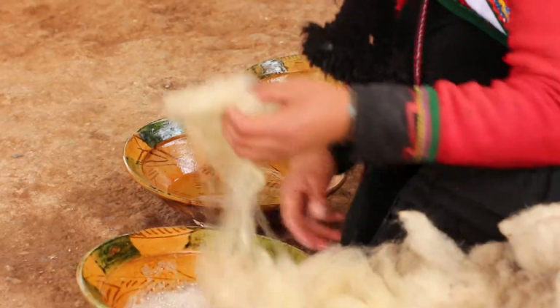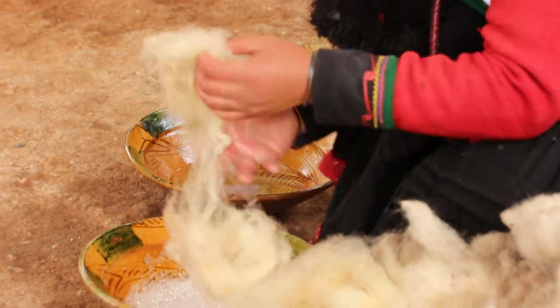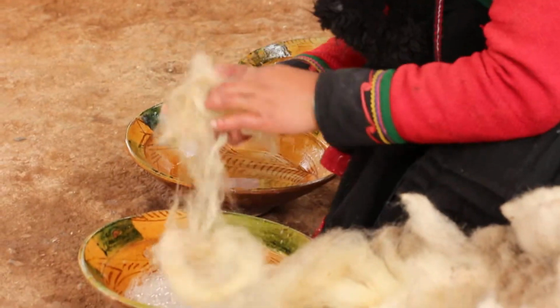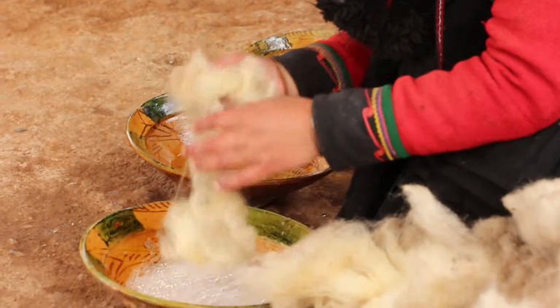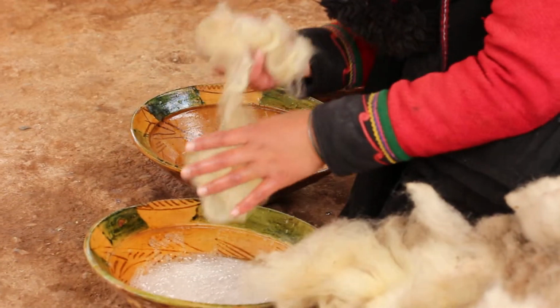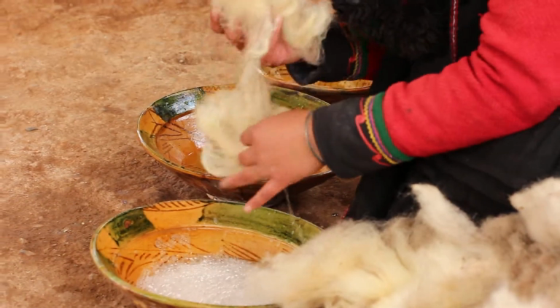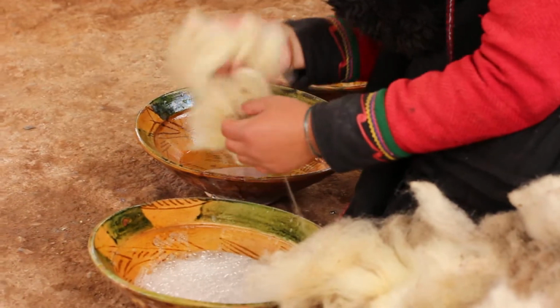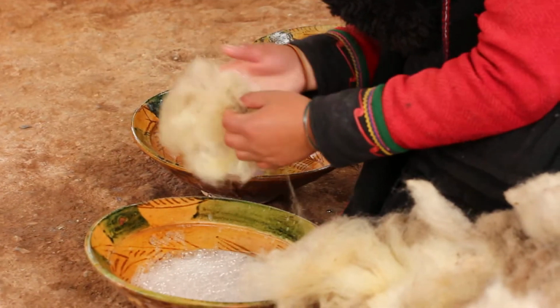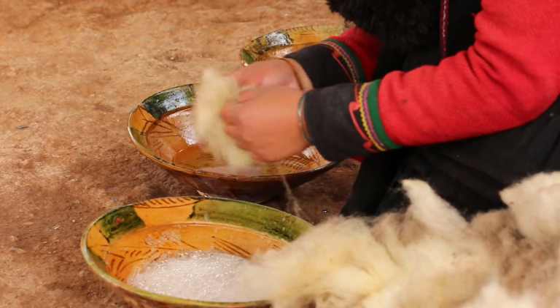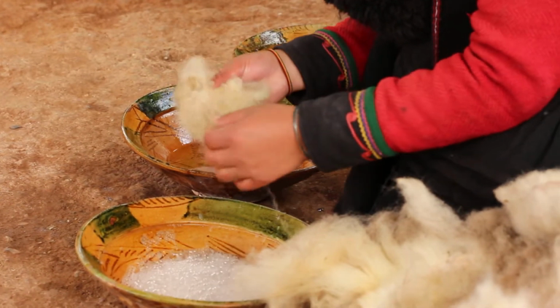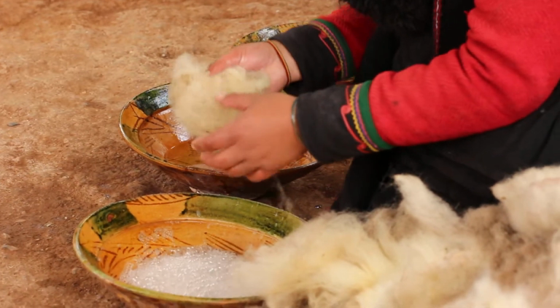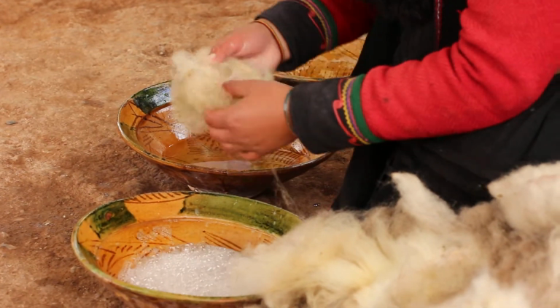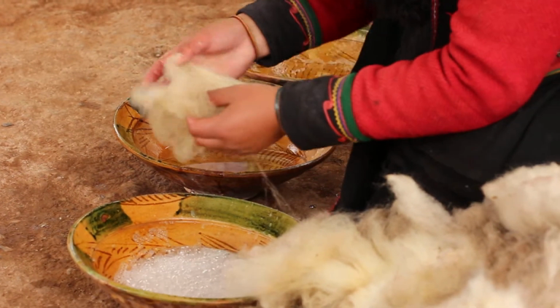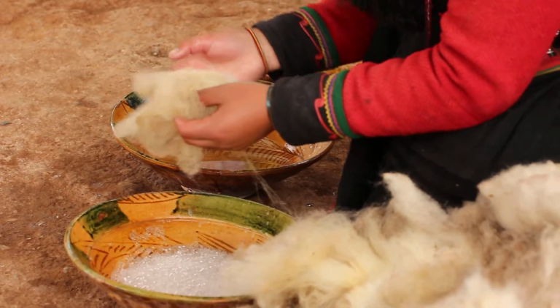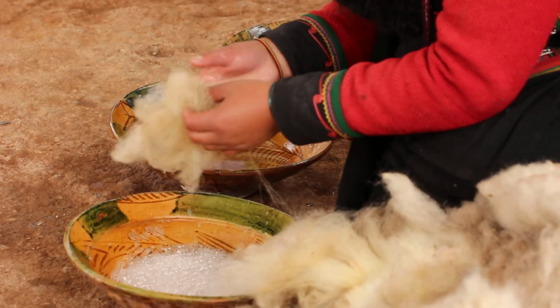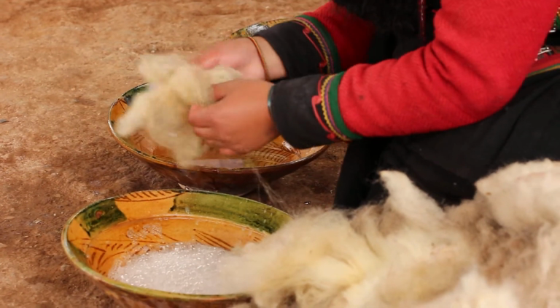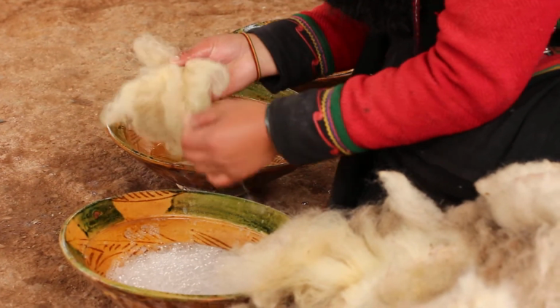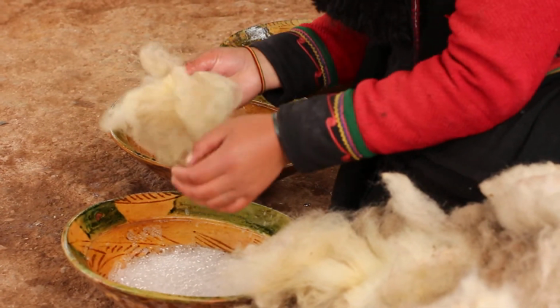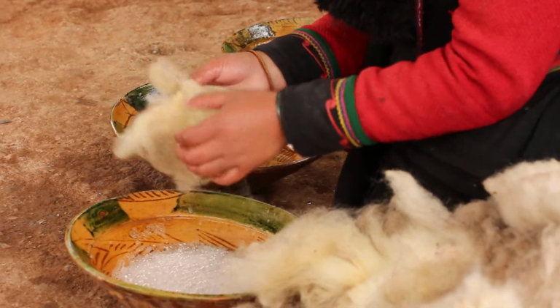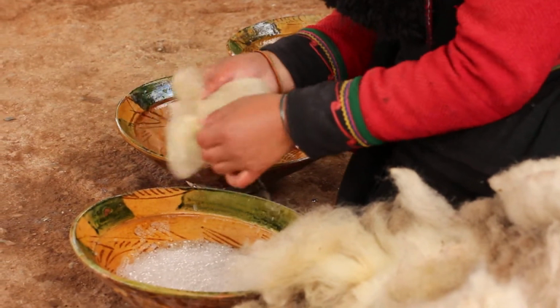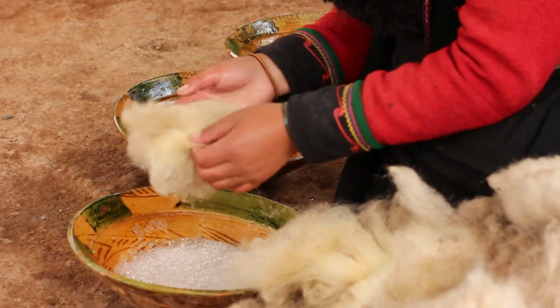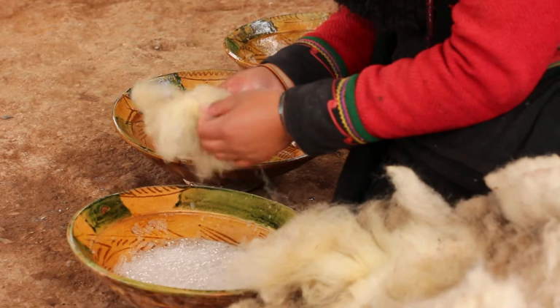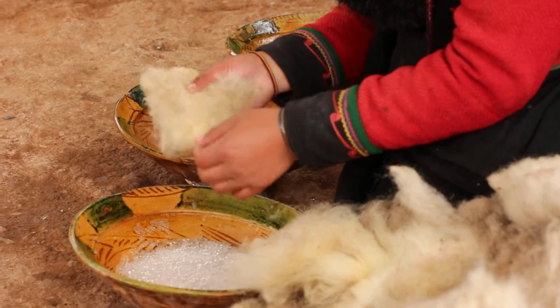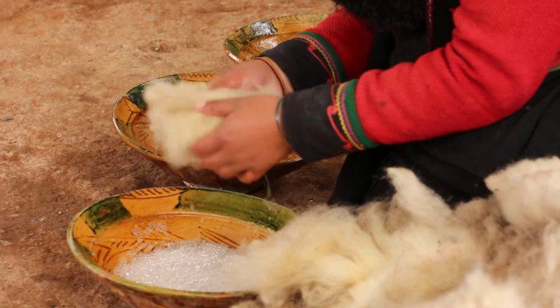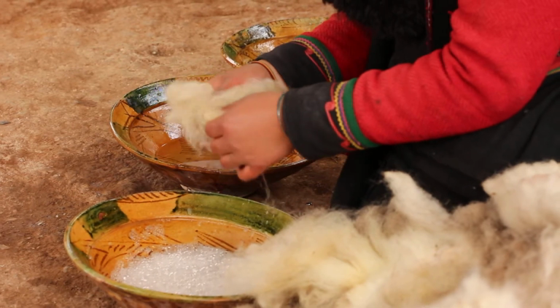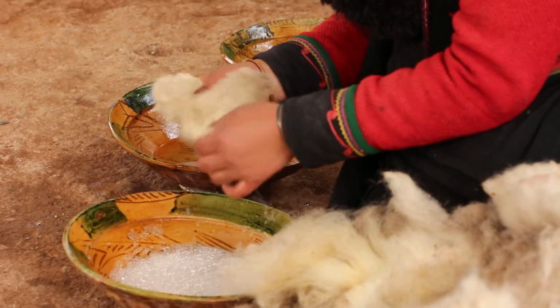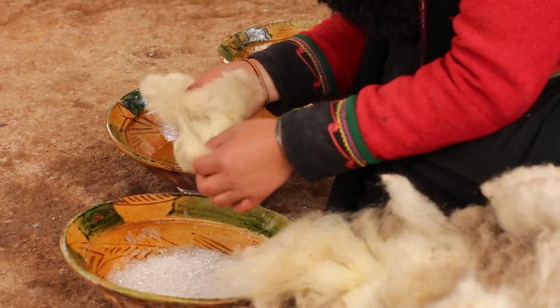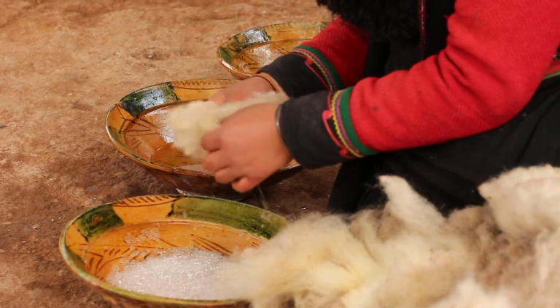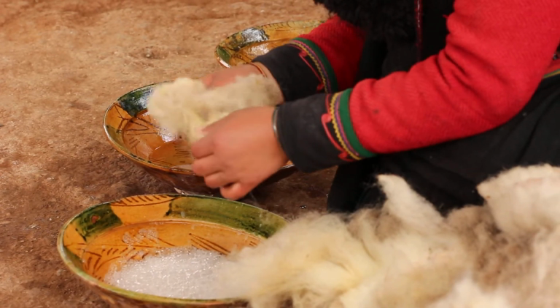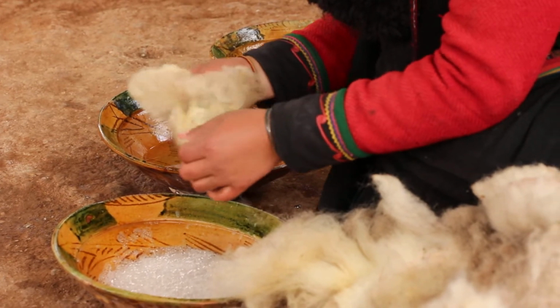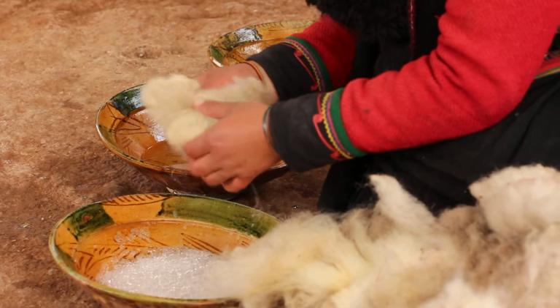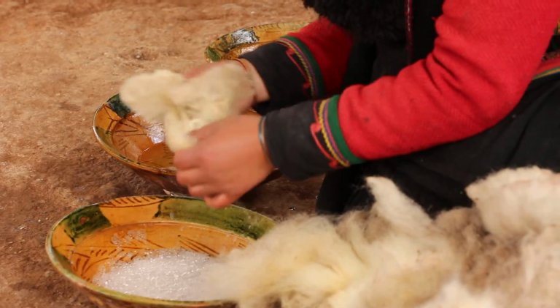Look at this — this is the sheepwool. It's very dirty because they don't ever take a shower.